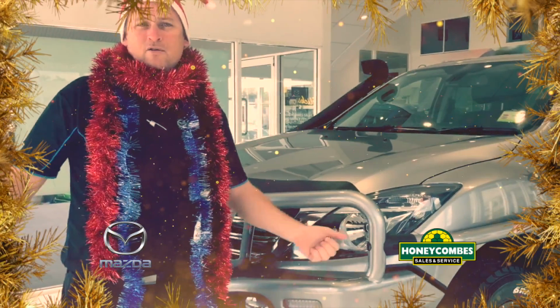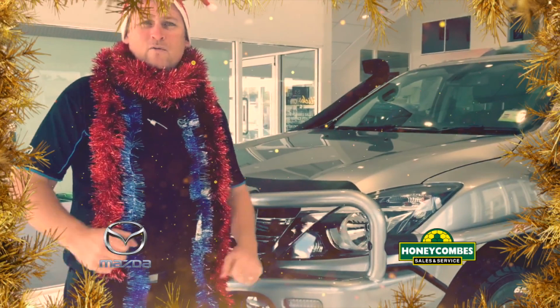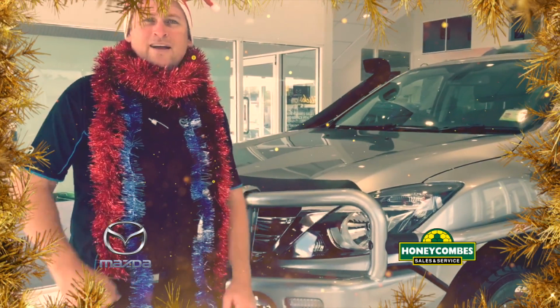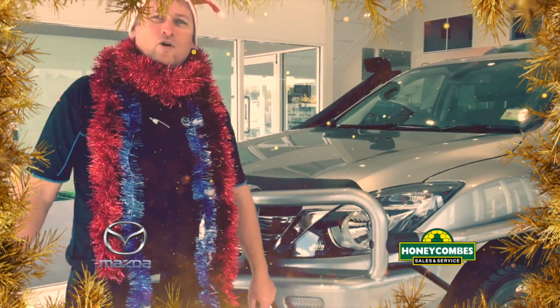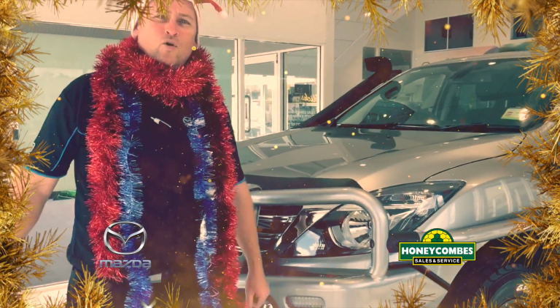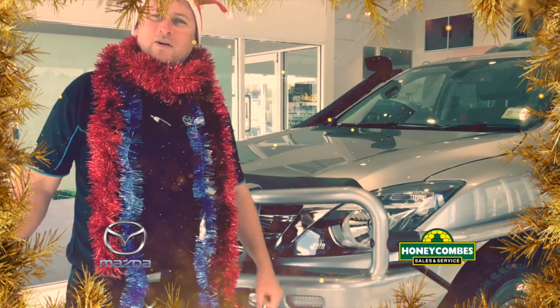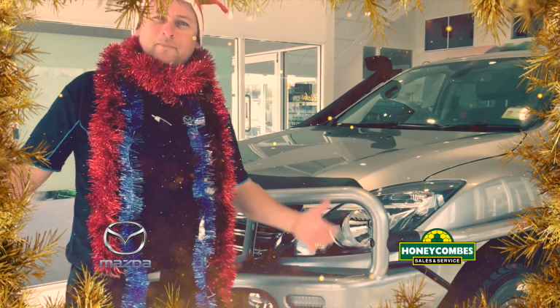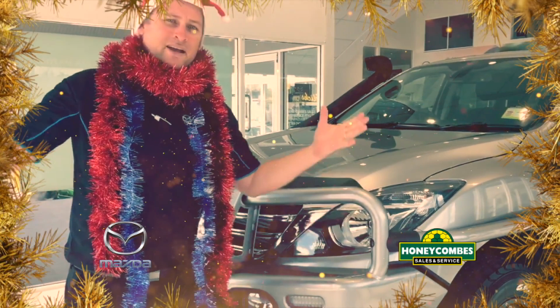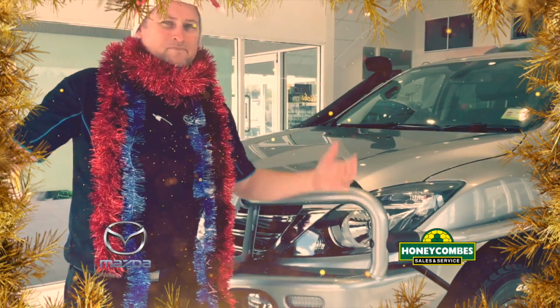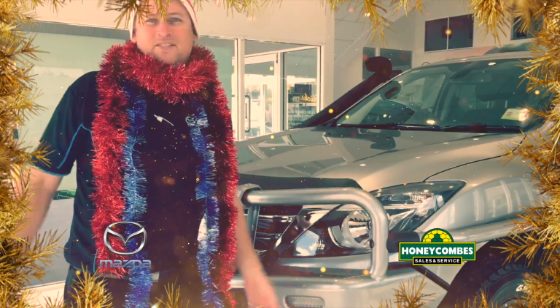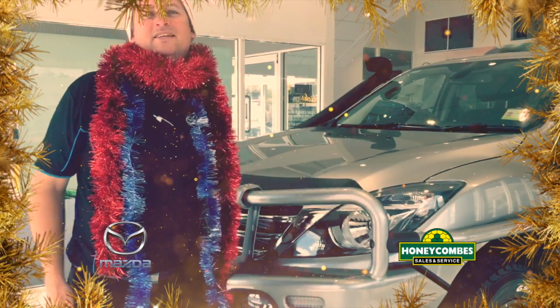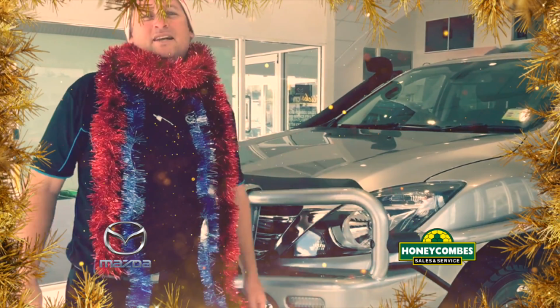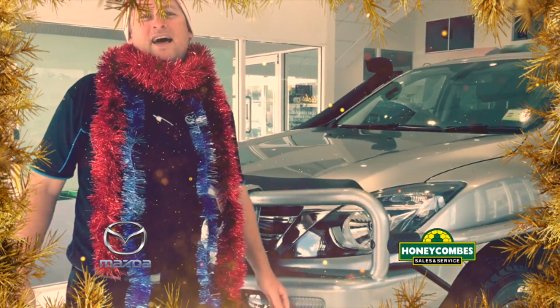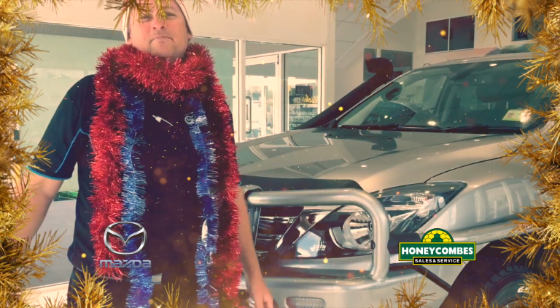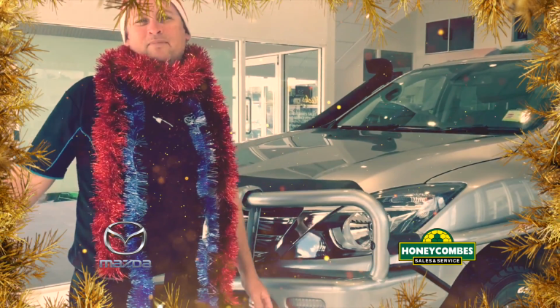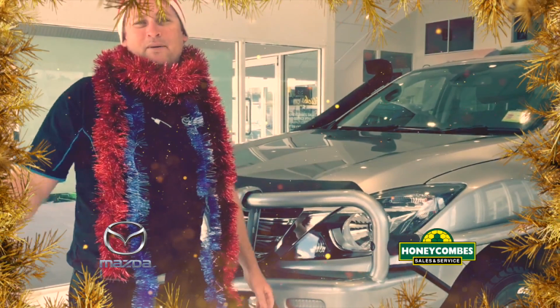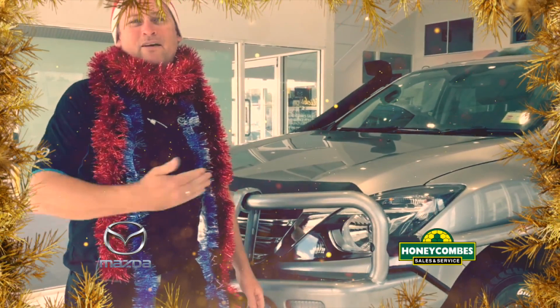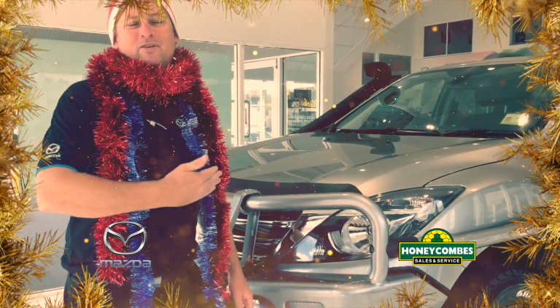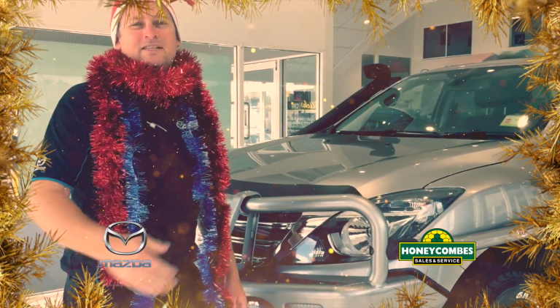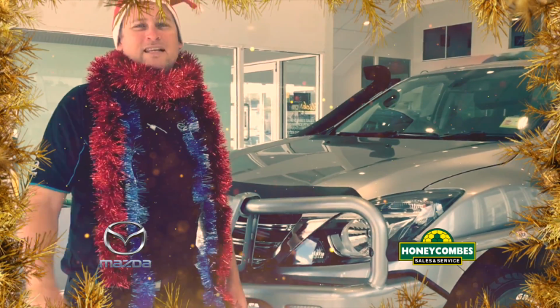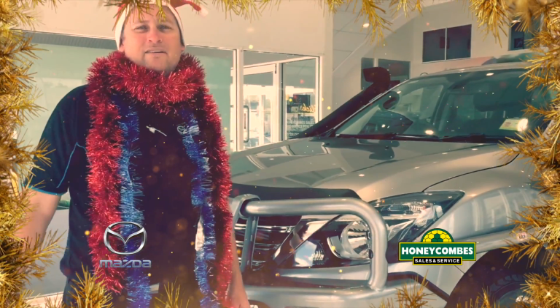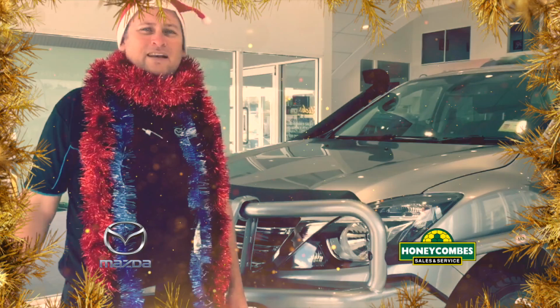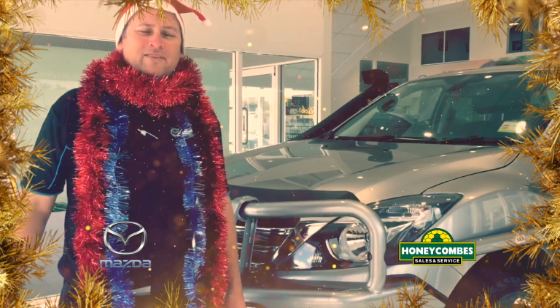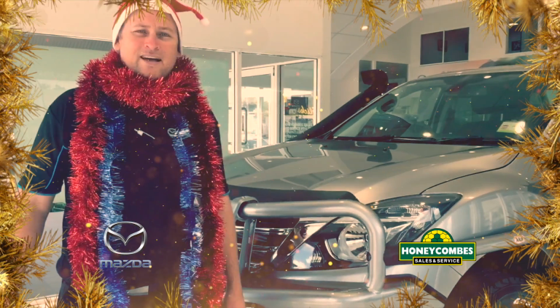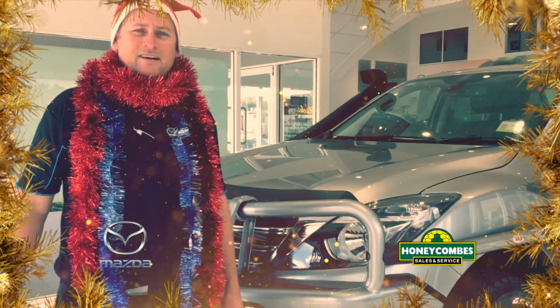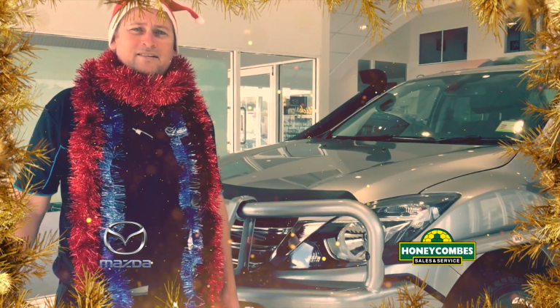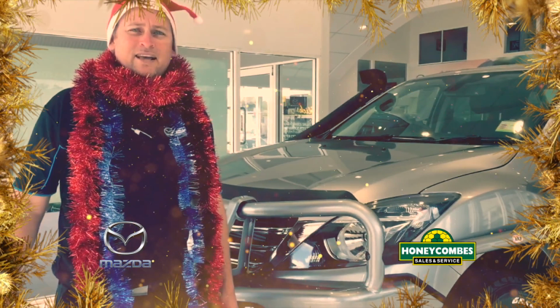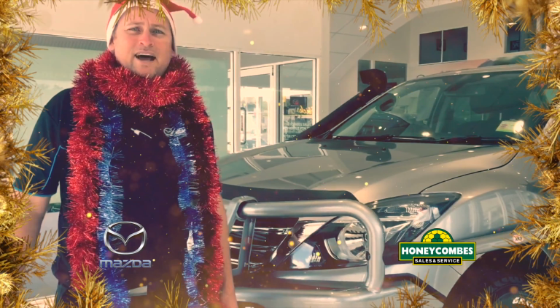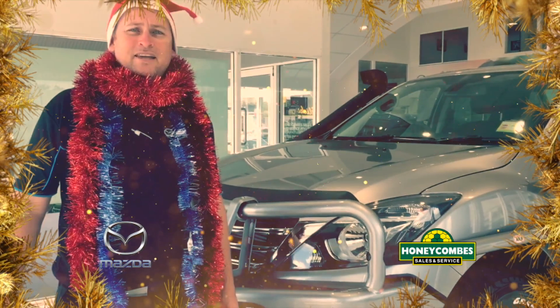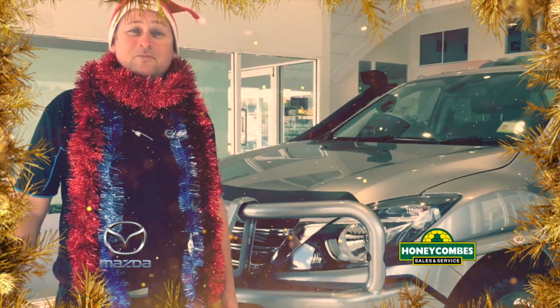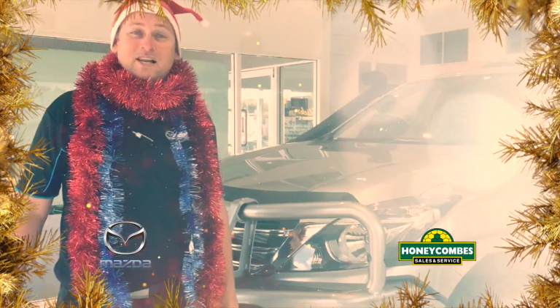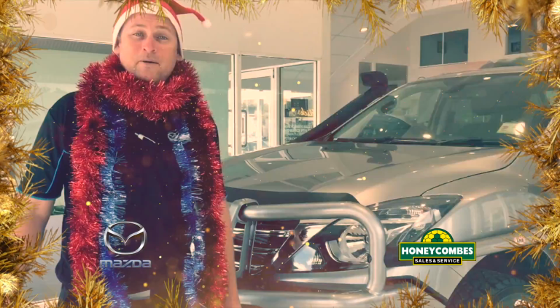Ring, call, come in today. Come and have a look at this lovely, lovely car down at Honeycomb's.